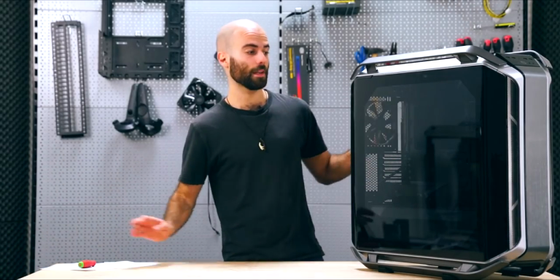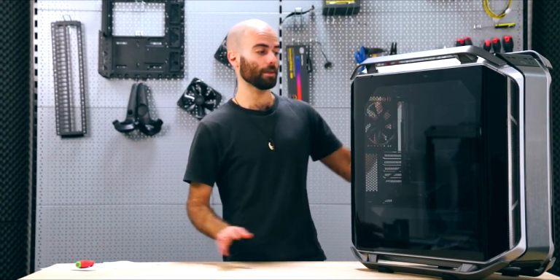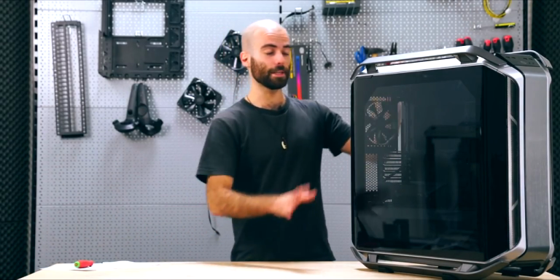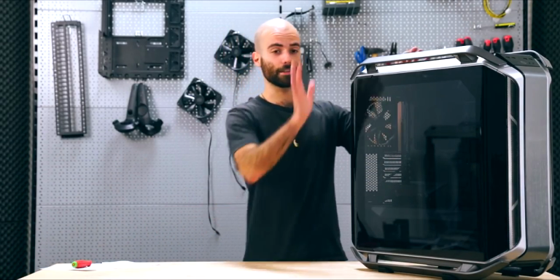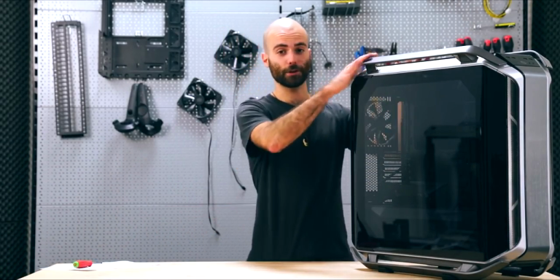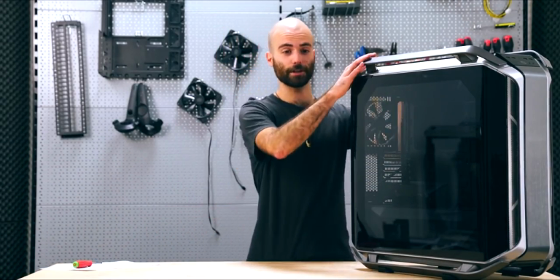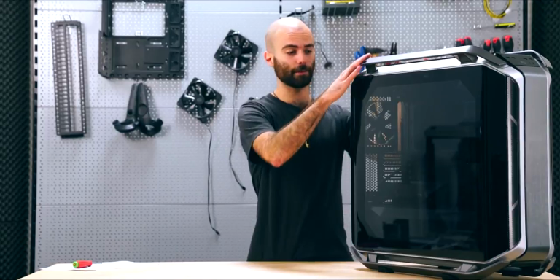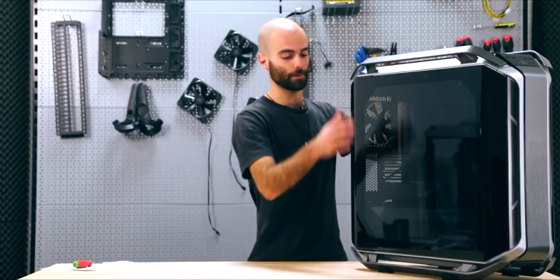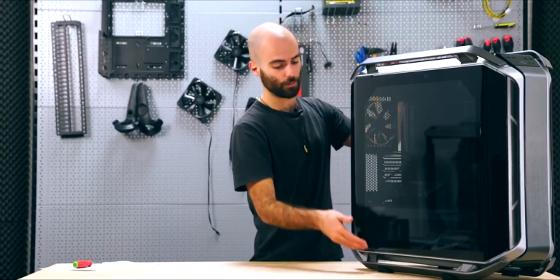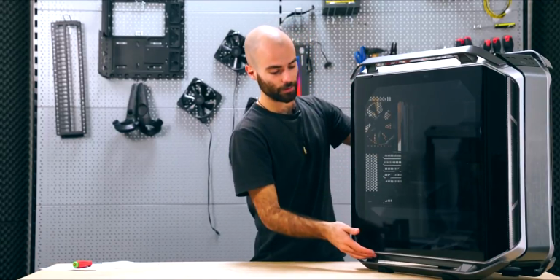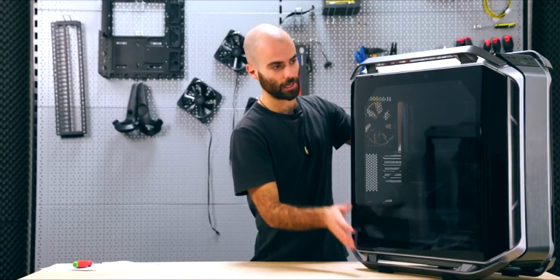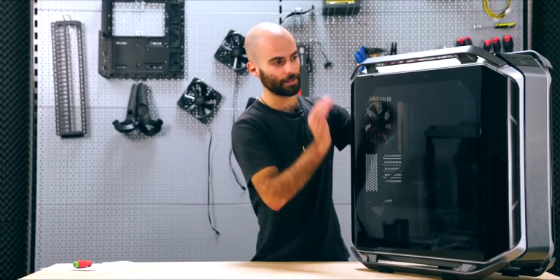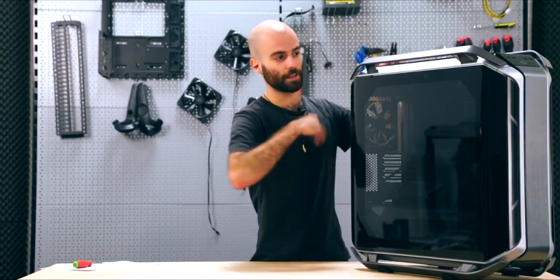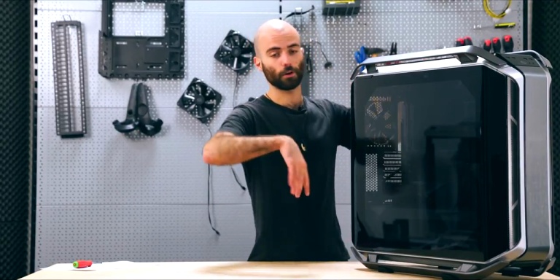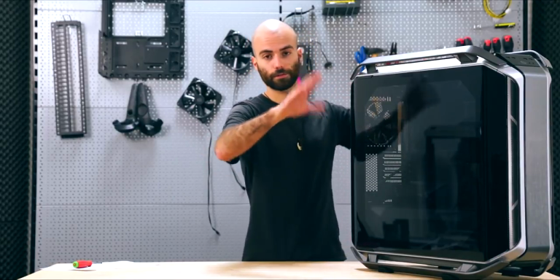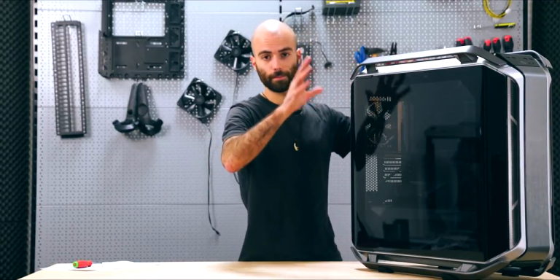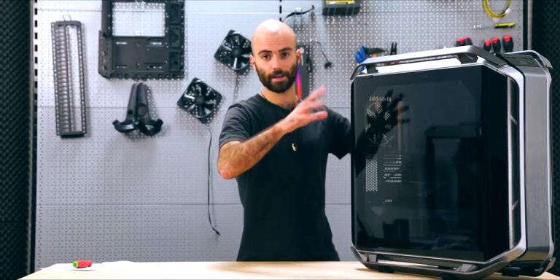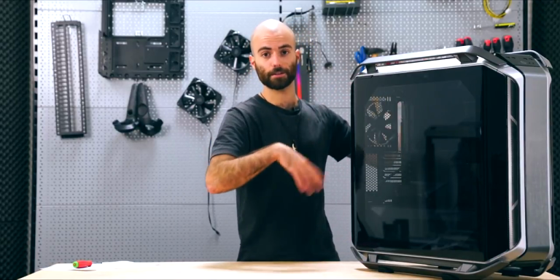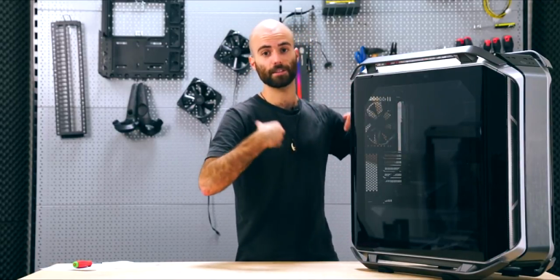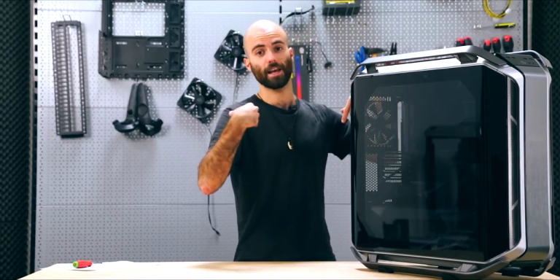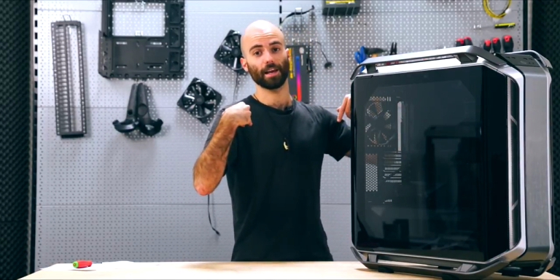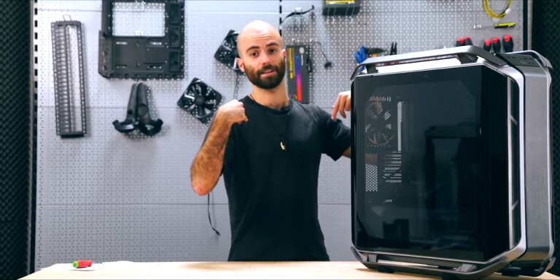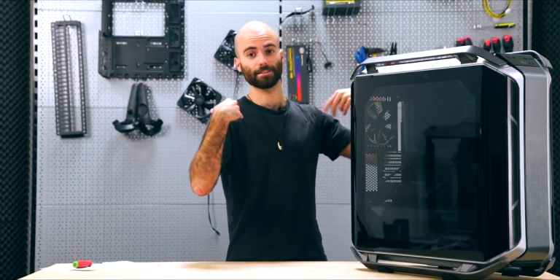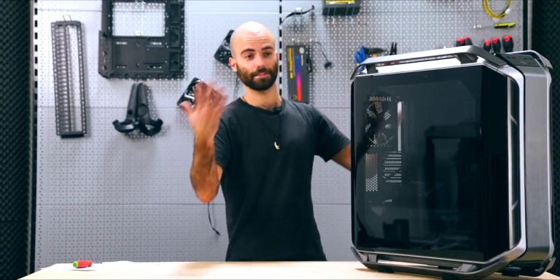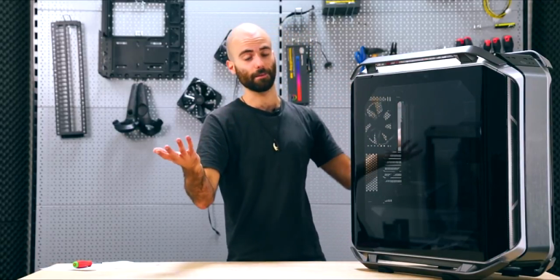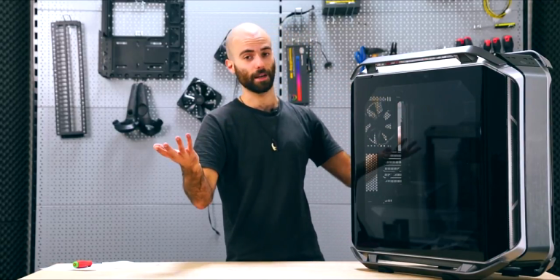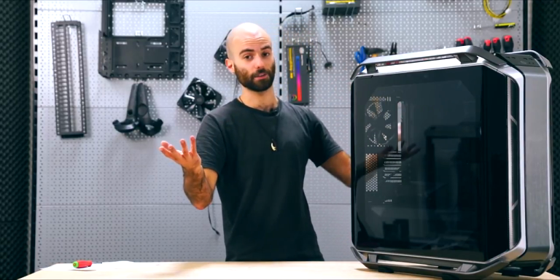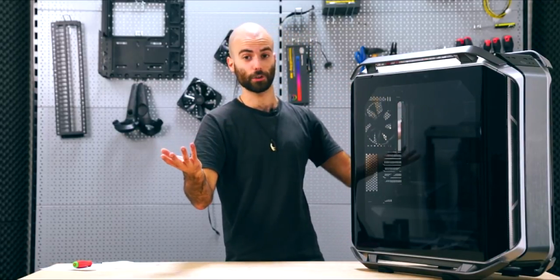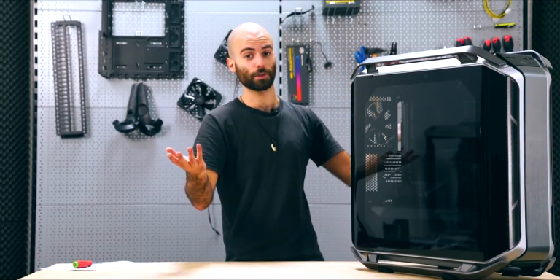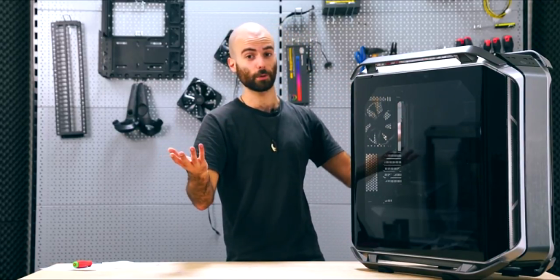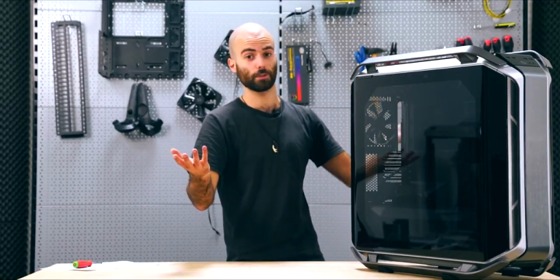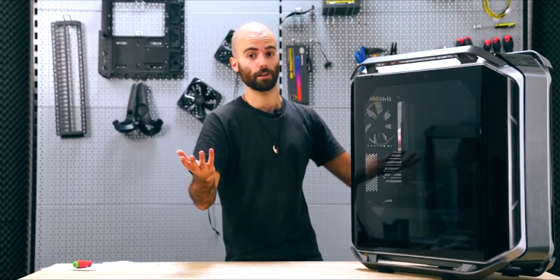Now let me turn this over, take off the panels, and show you some cool stuff.